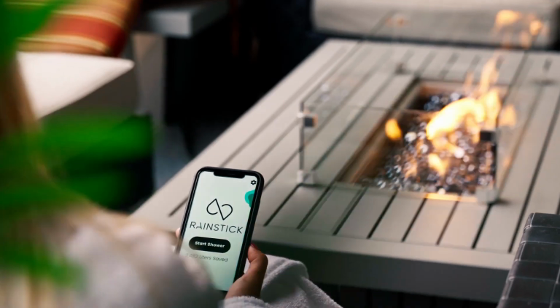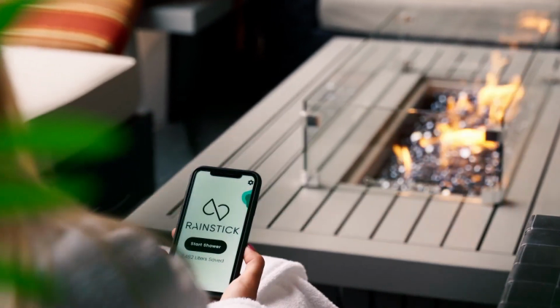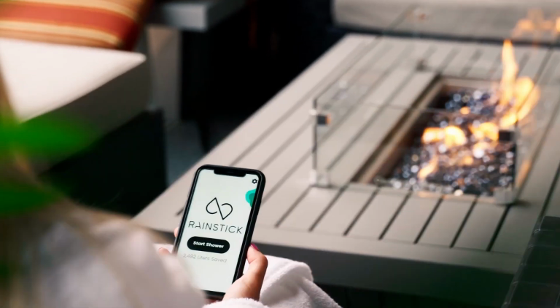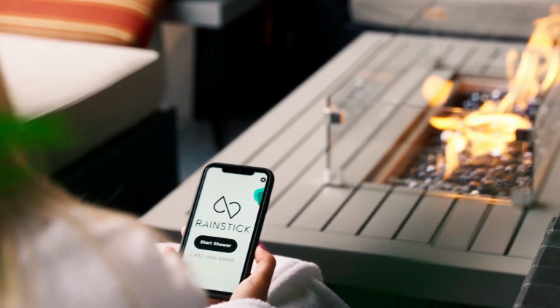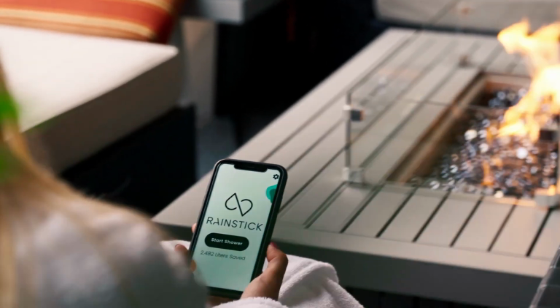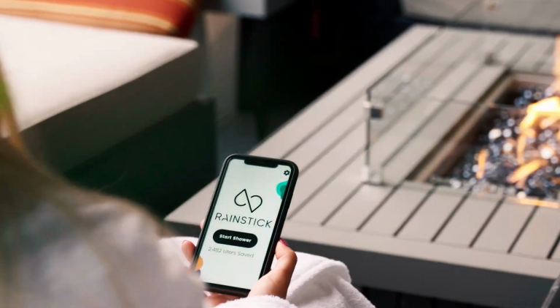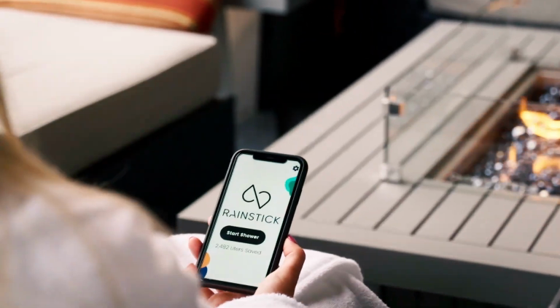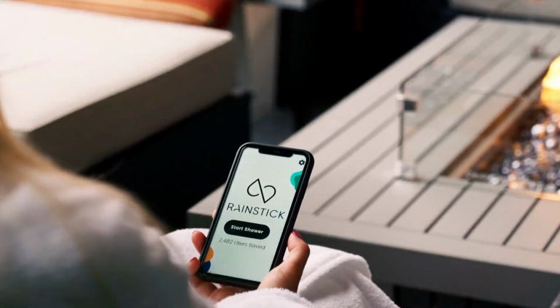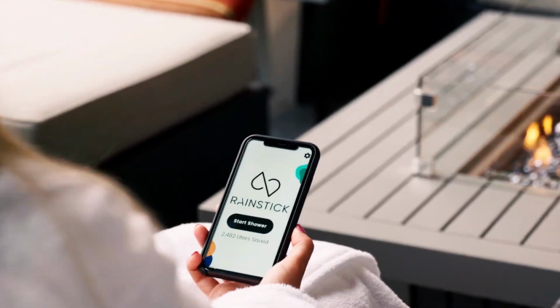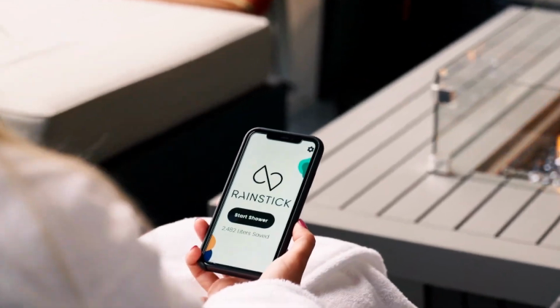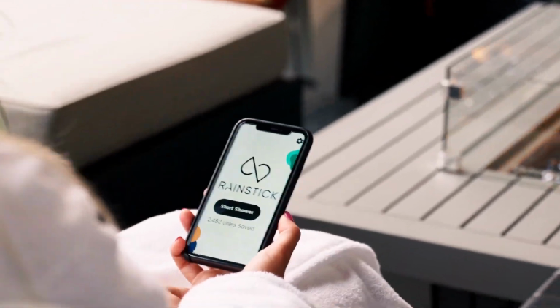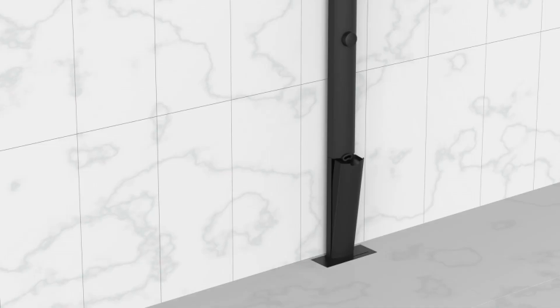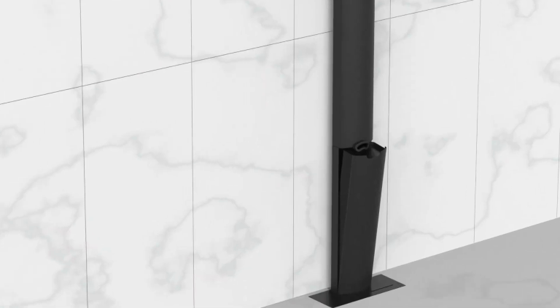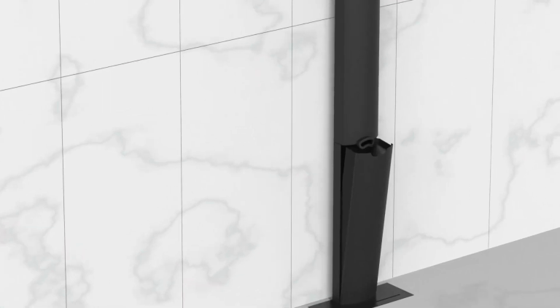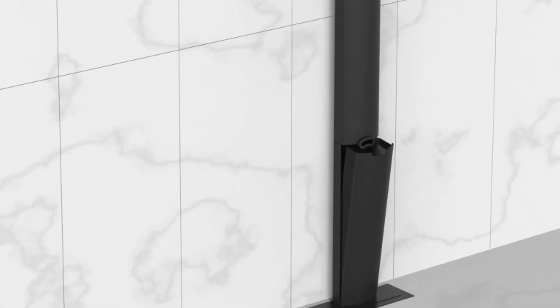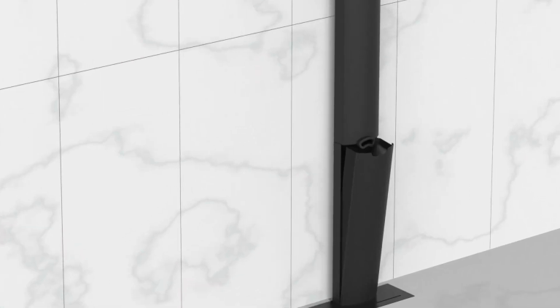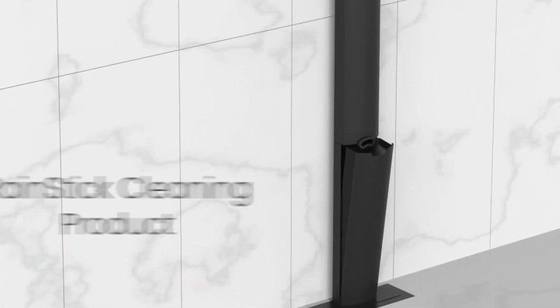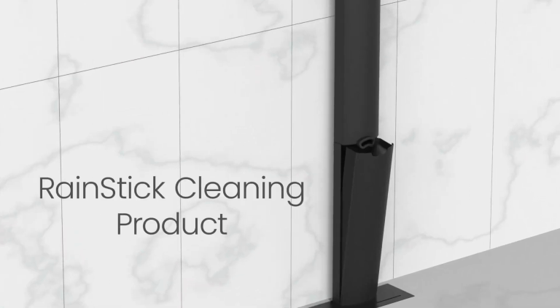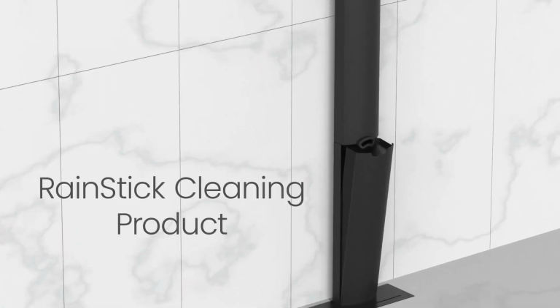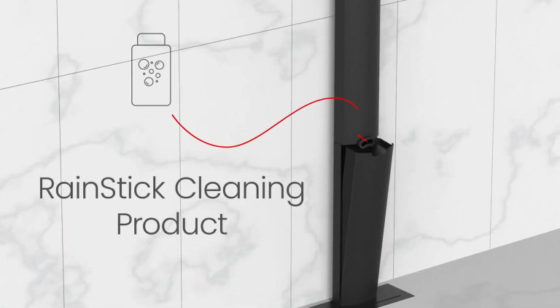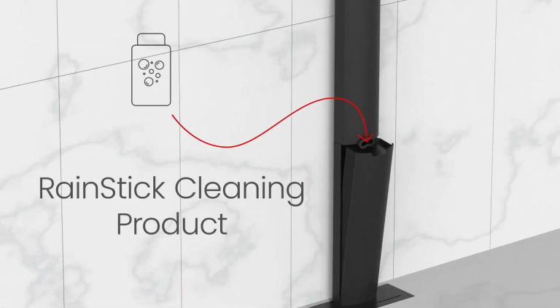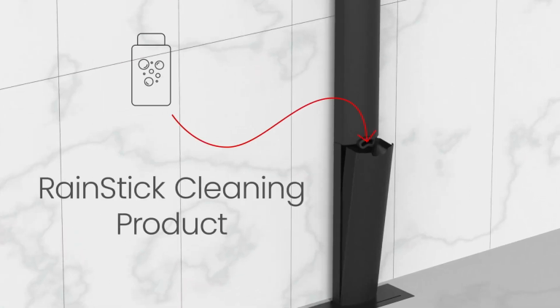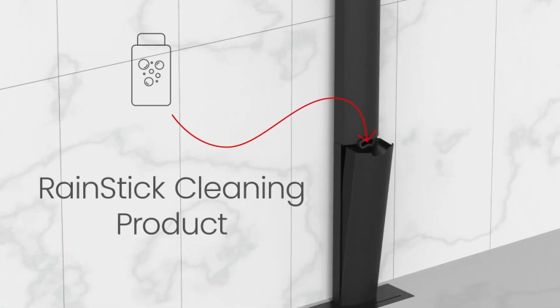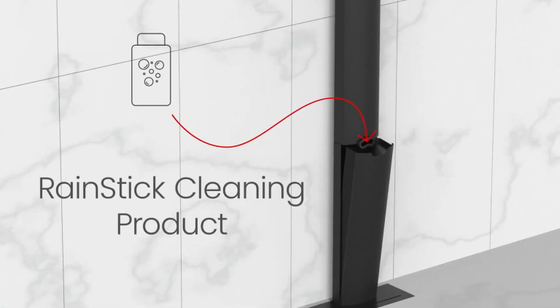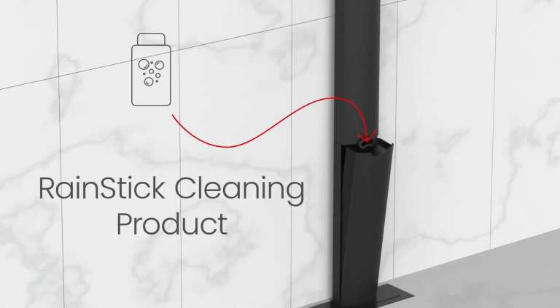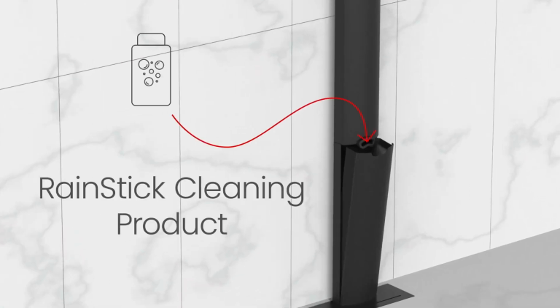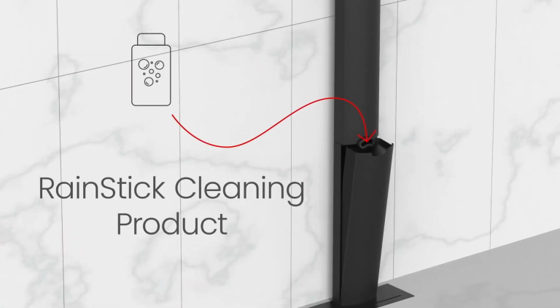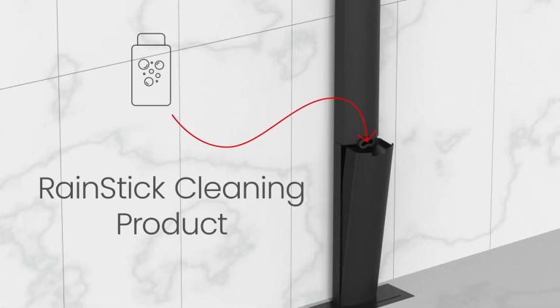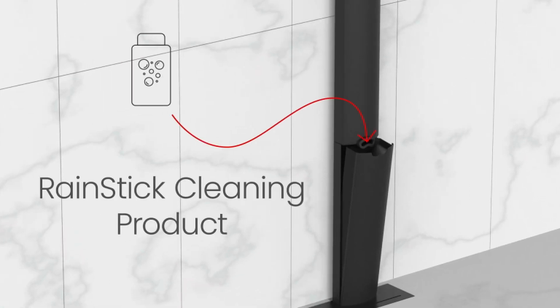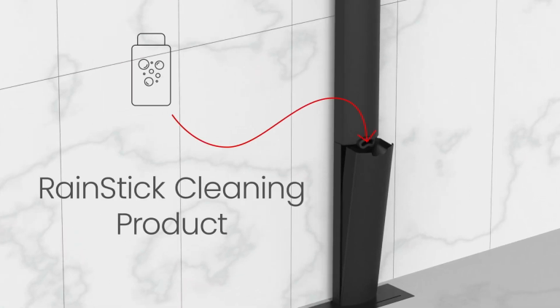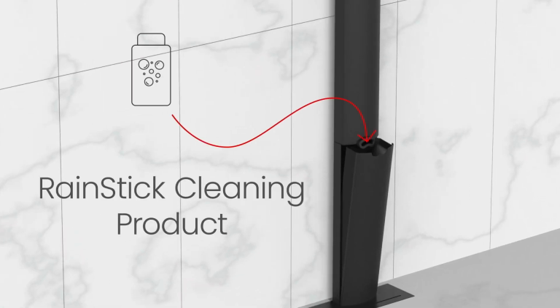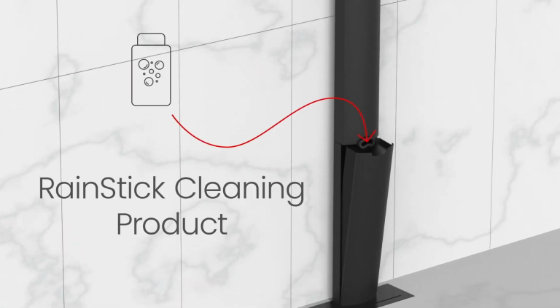Through an app, you can view your water and energy savings in real time and receive periodic reminders to top up Rainstick's original cleaning product.